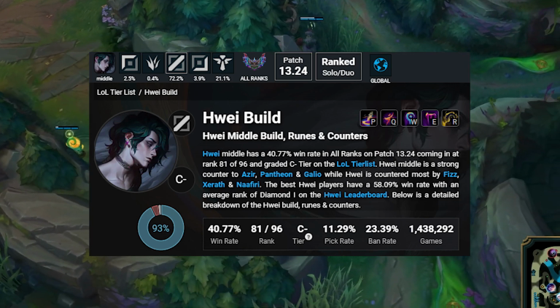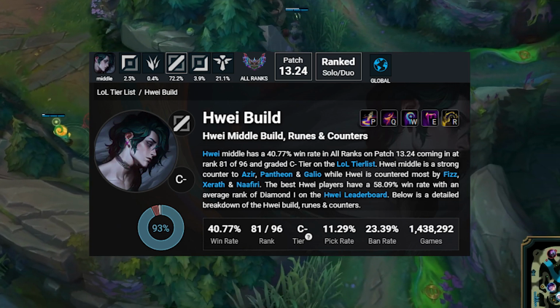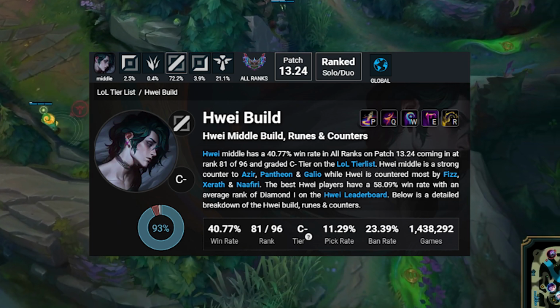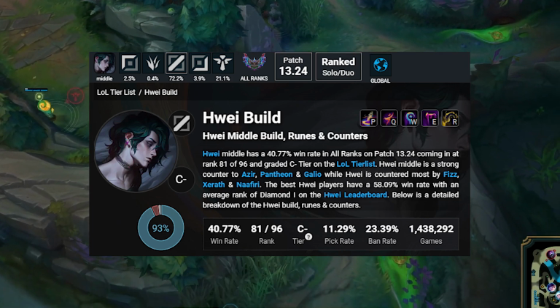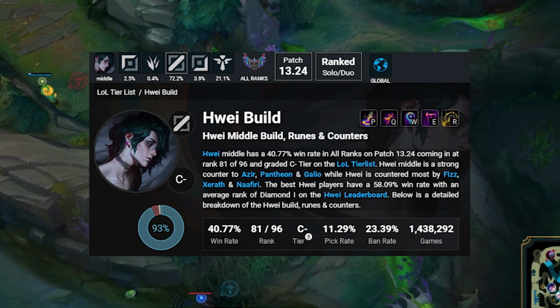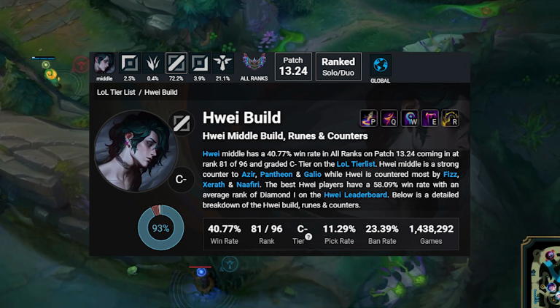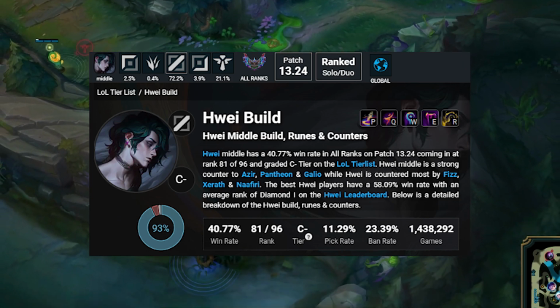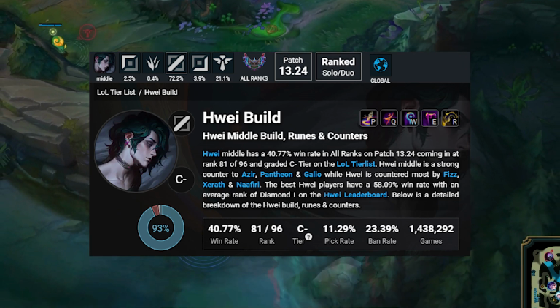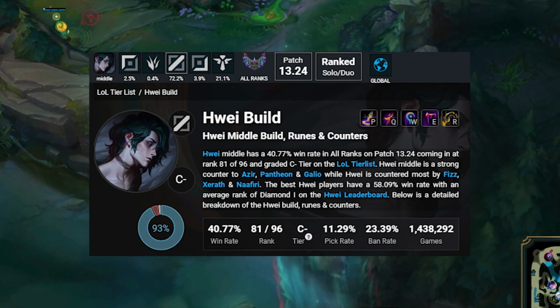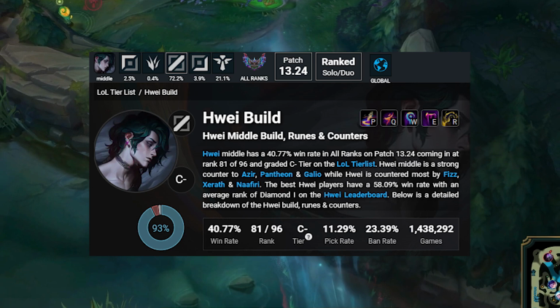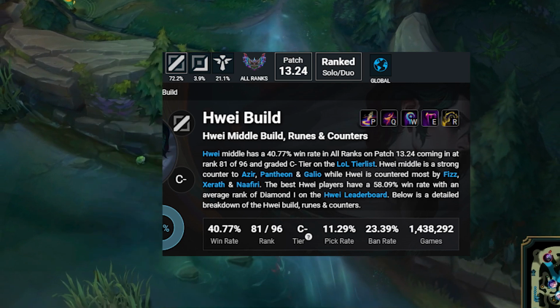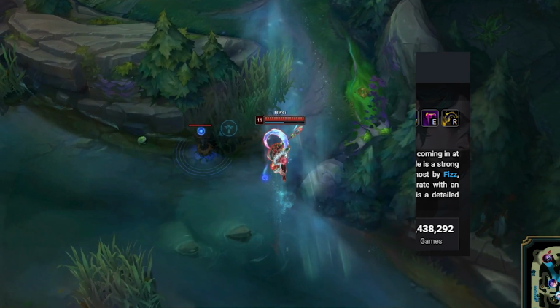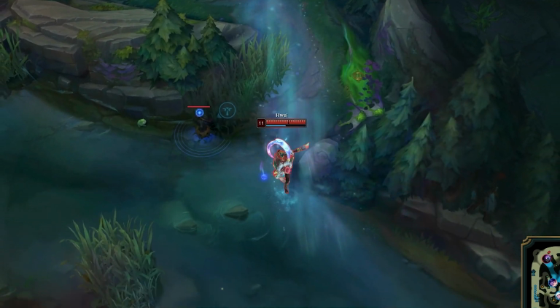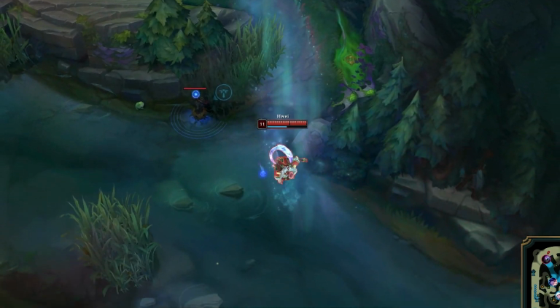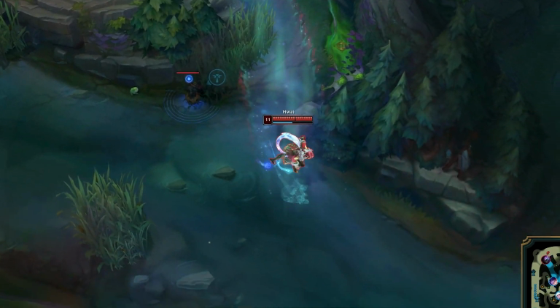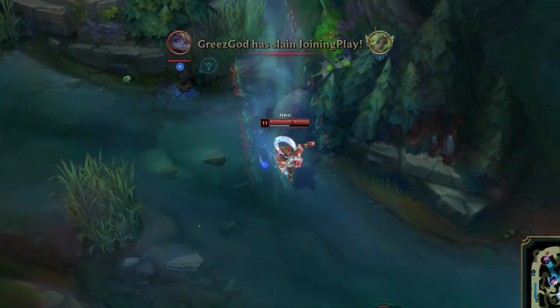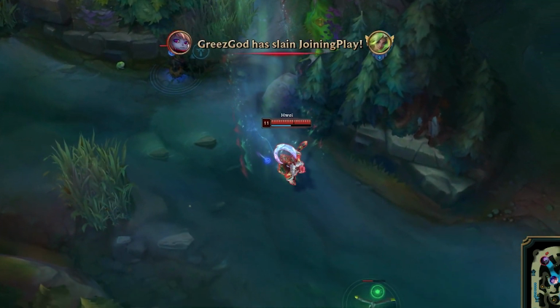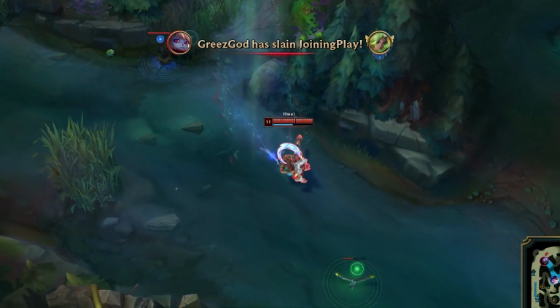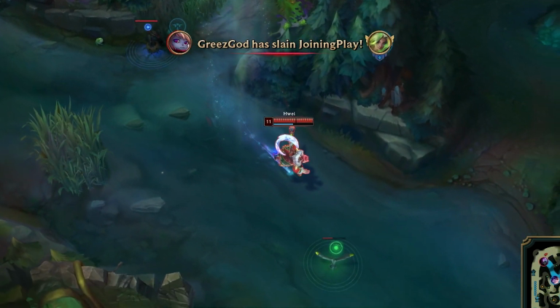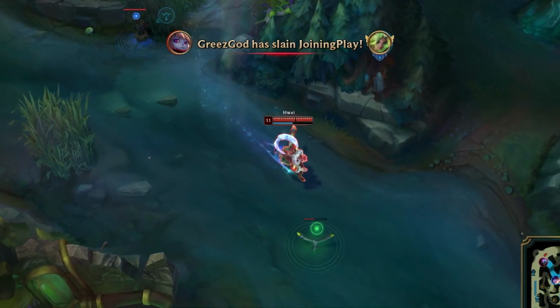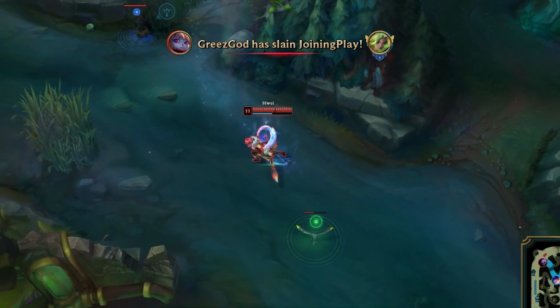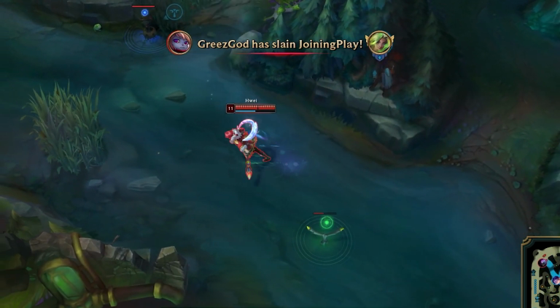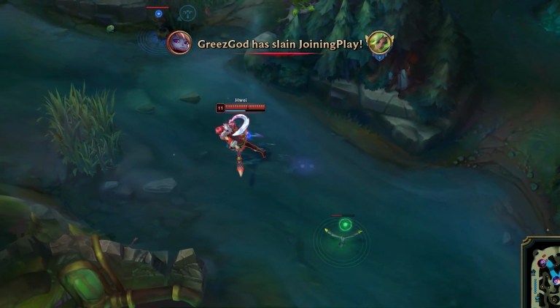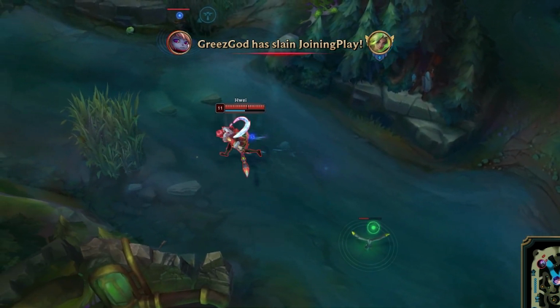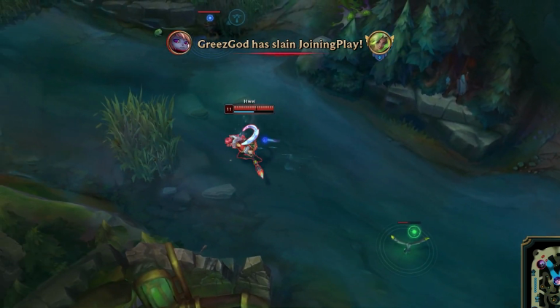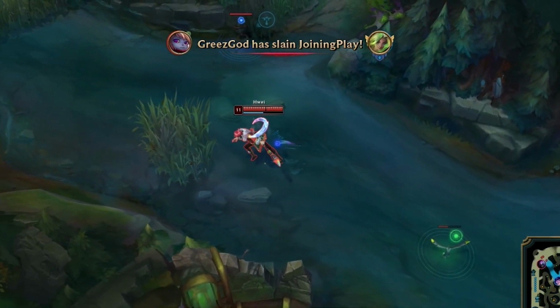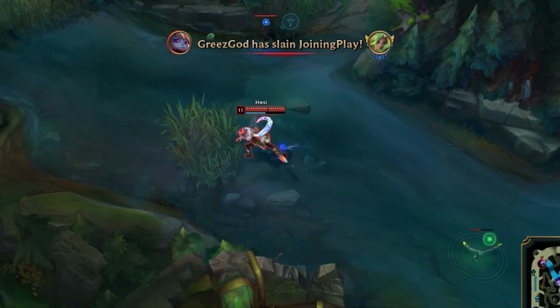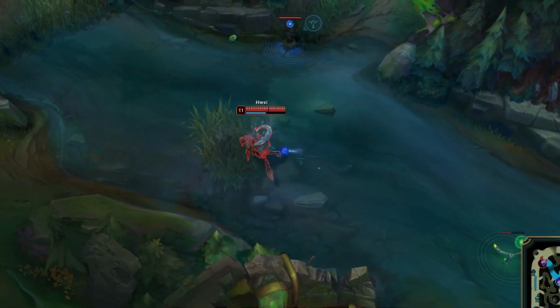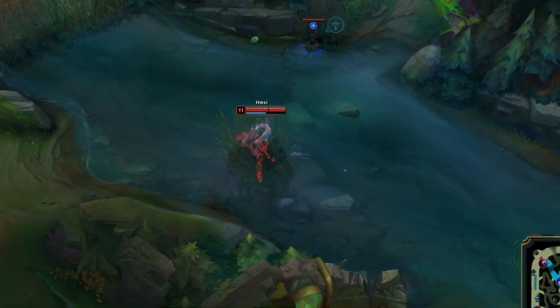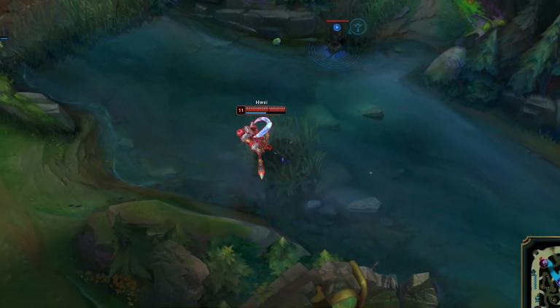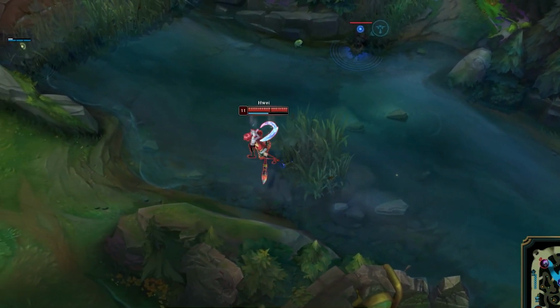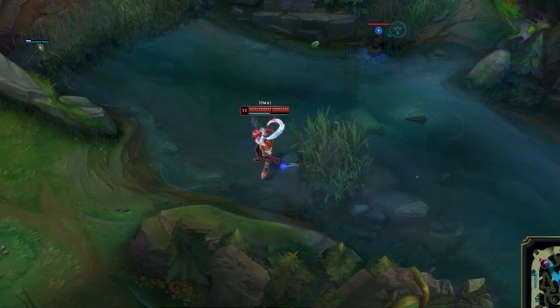Luden's is best into heavy squishy comps, while Lyandrys should be purchased if the enemy team has two or more health stackers.